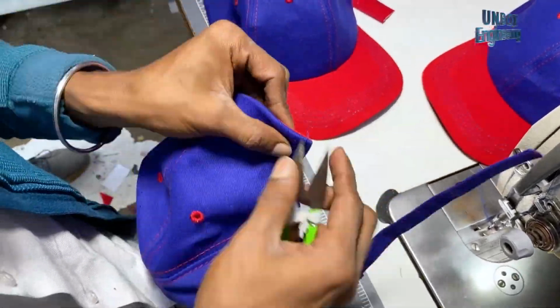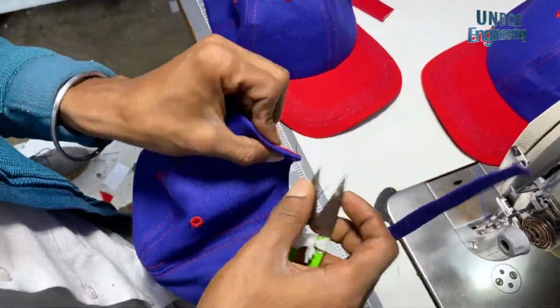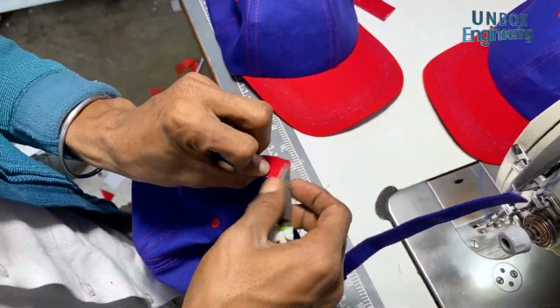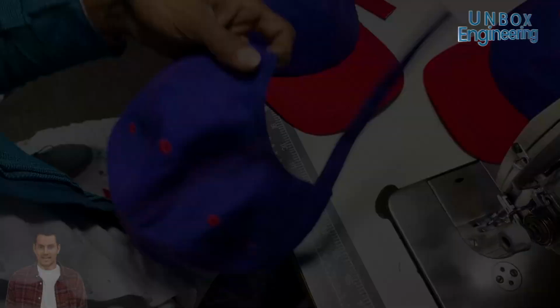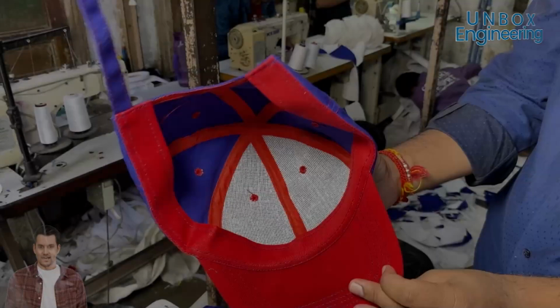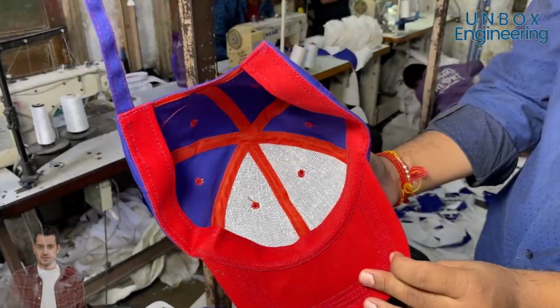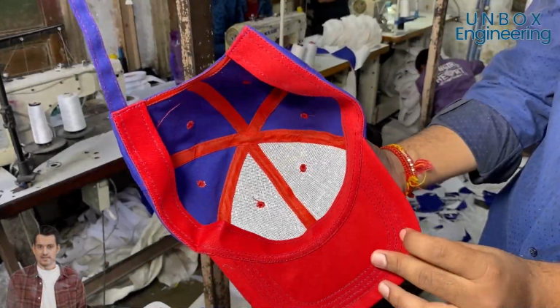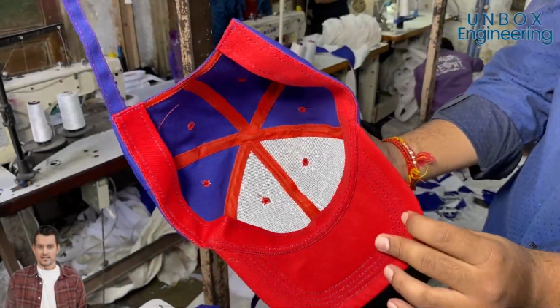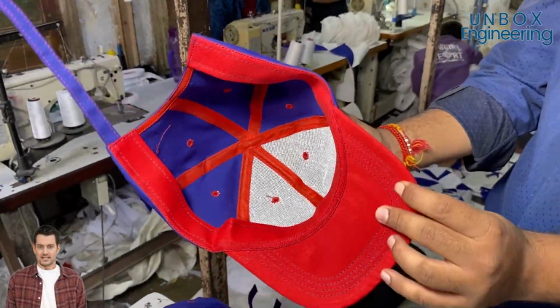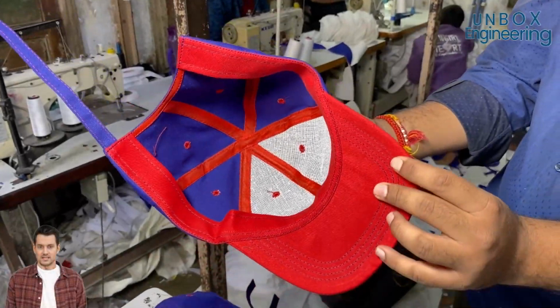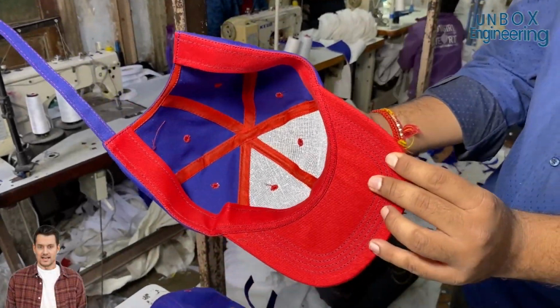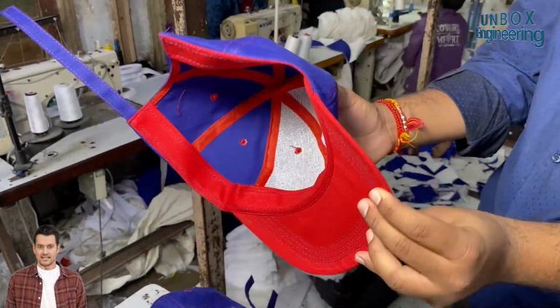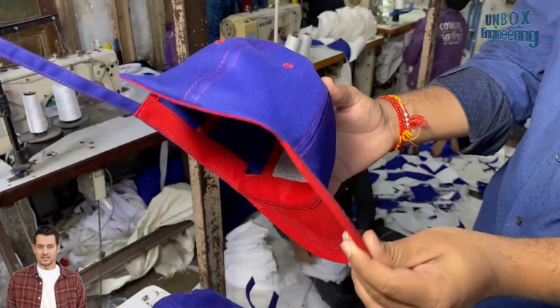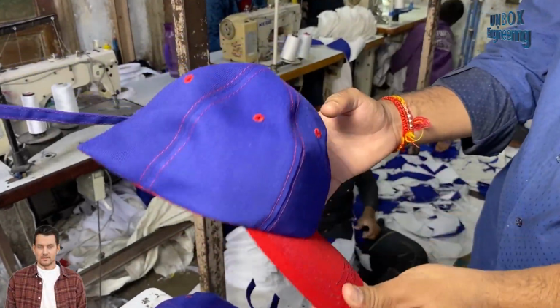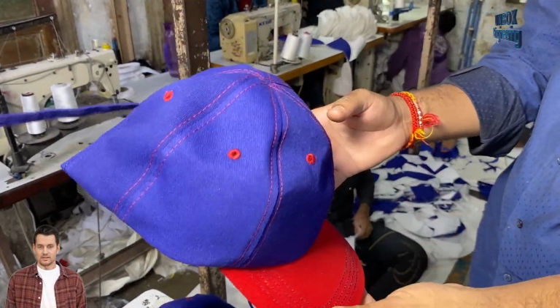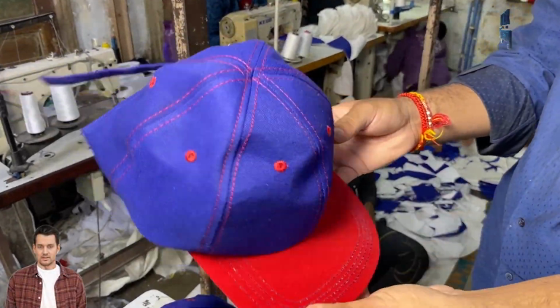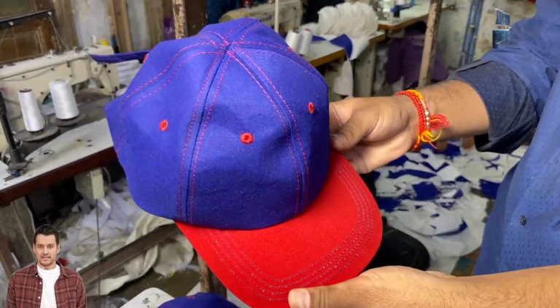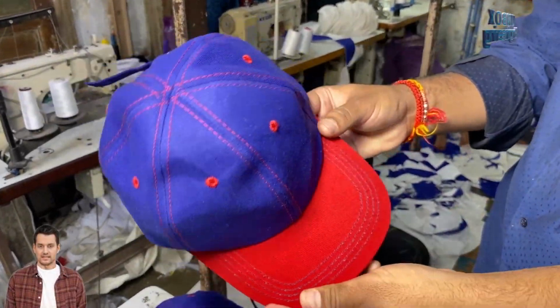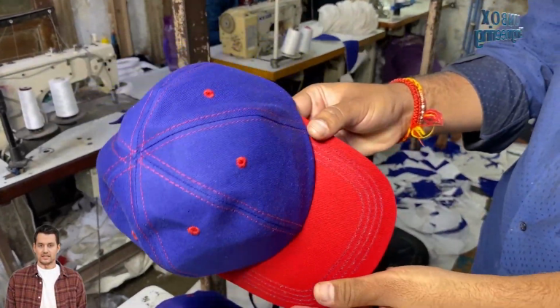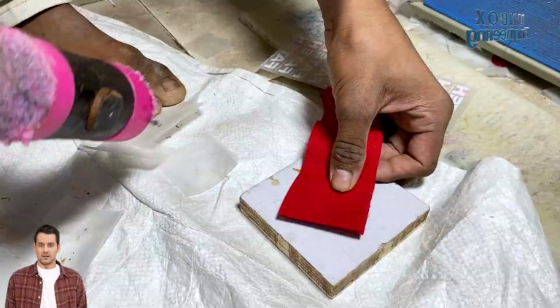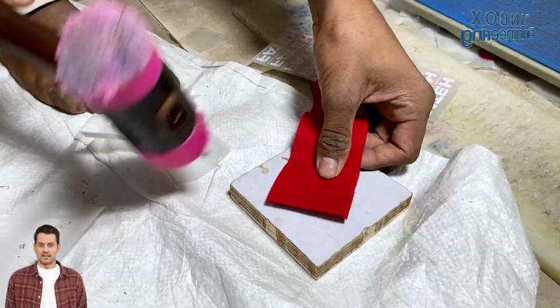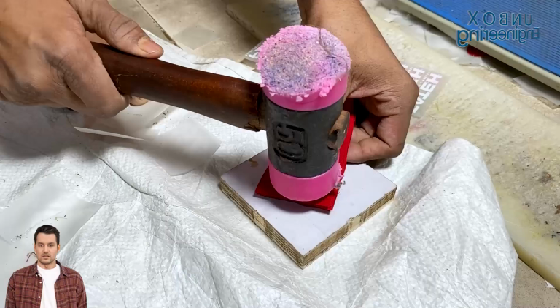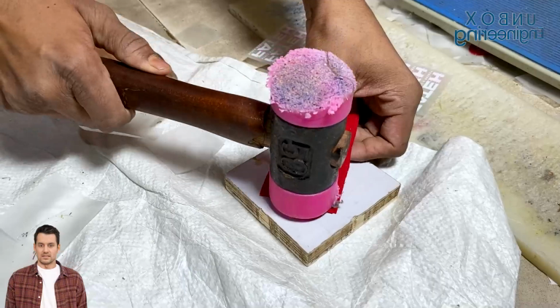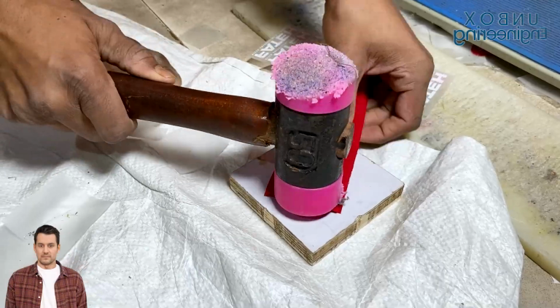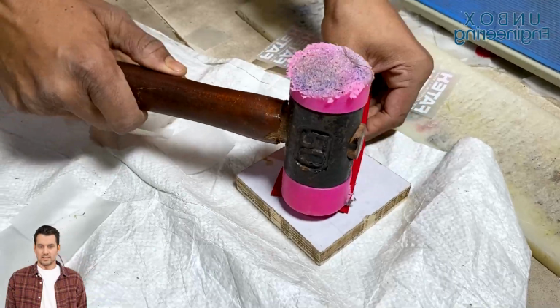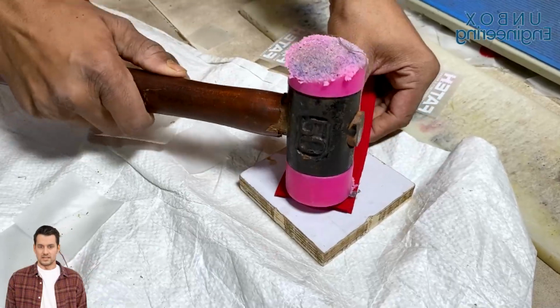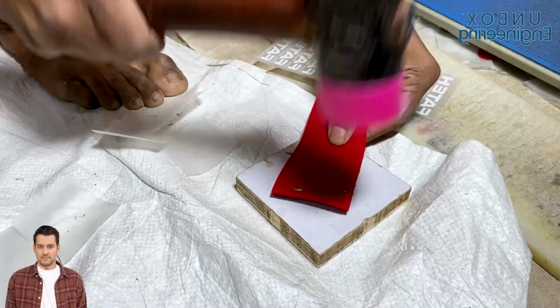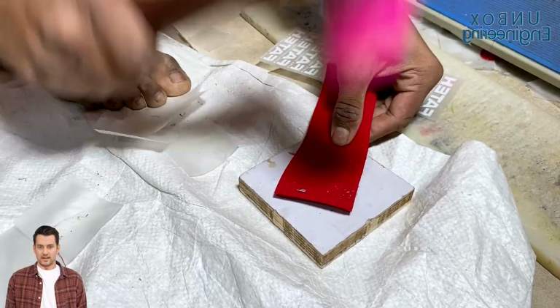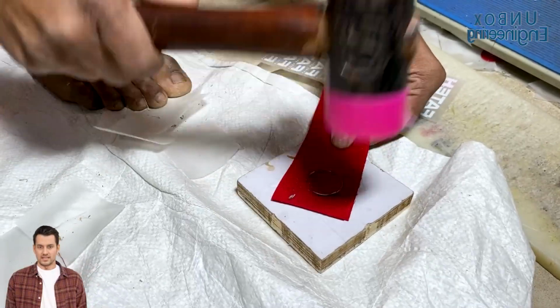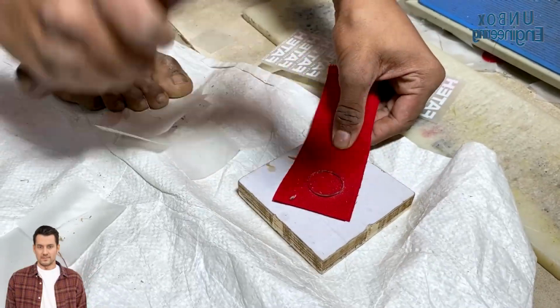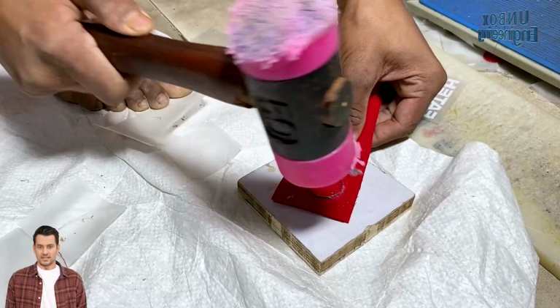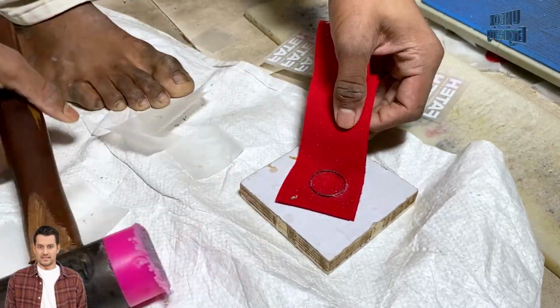Now, ventilation eyelets are inserted into the crown using precision punching machines.